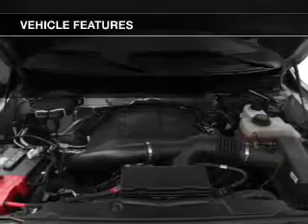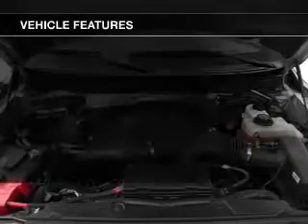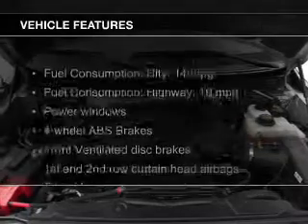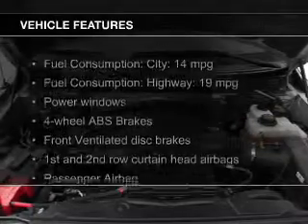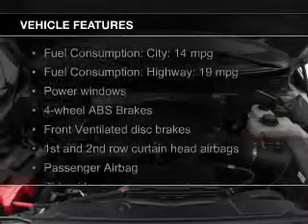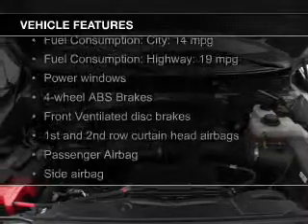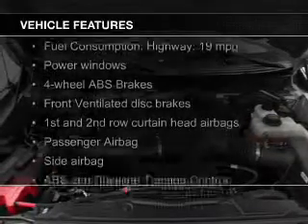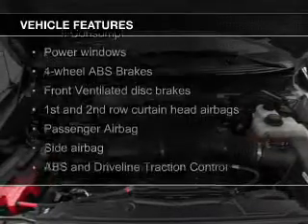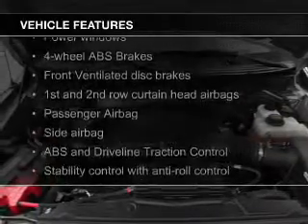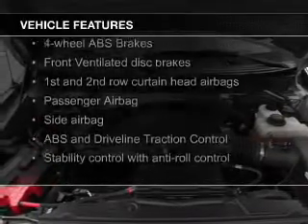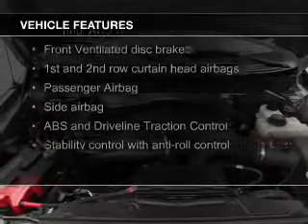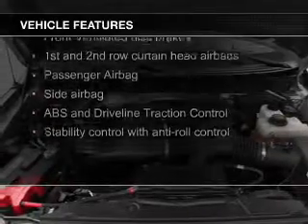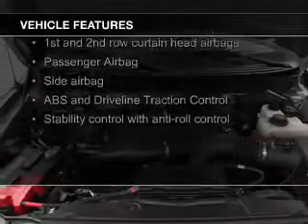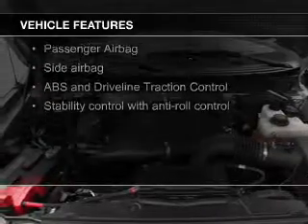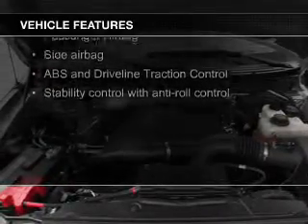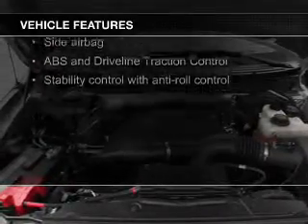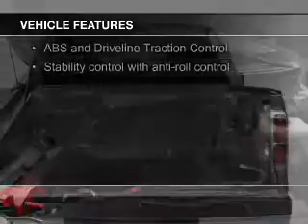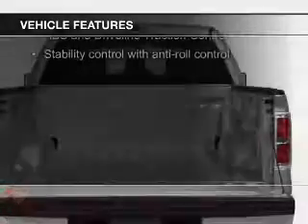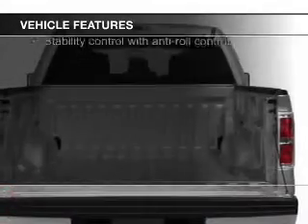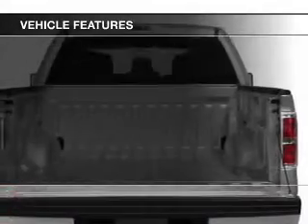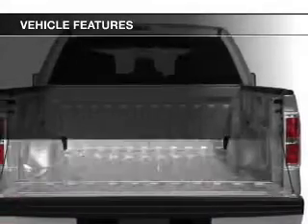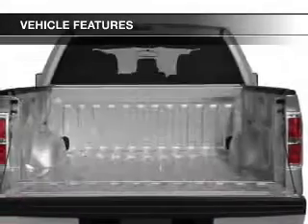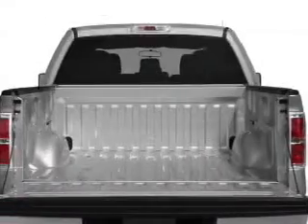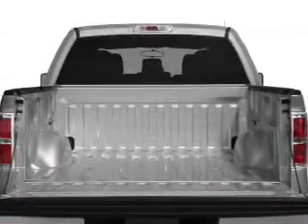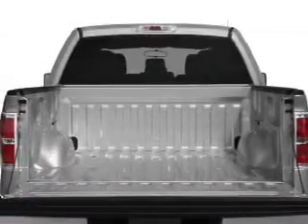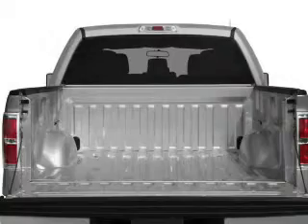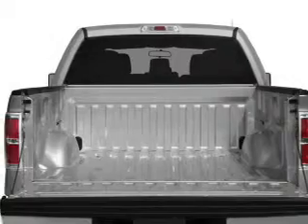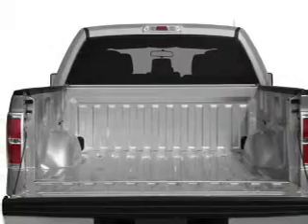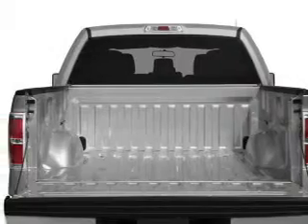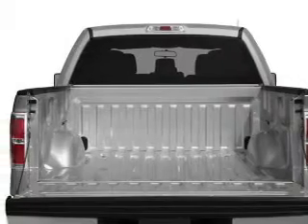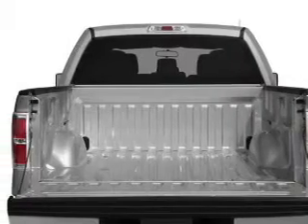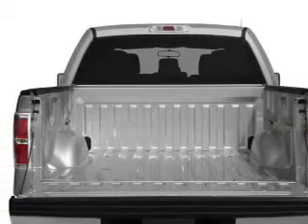The features include an alarm system, split rear seats, power windows, and power steering.